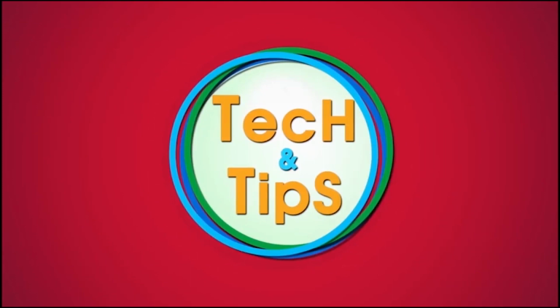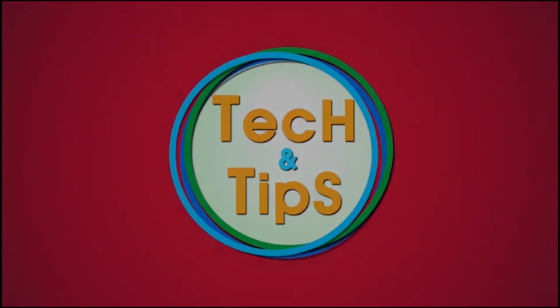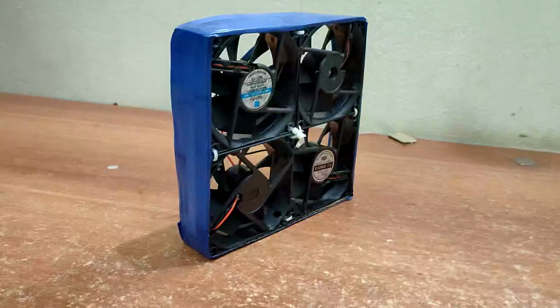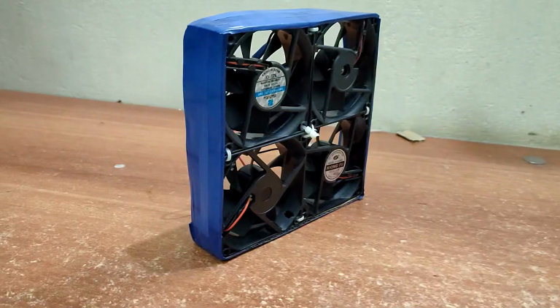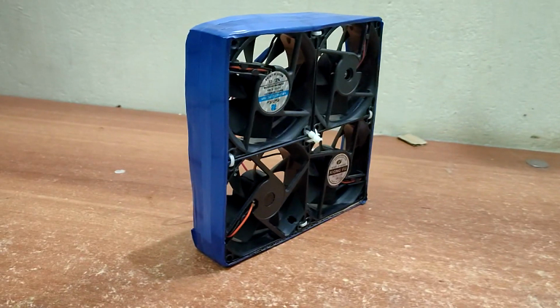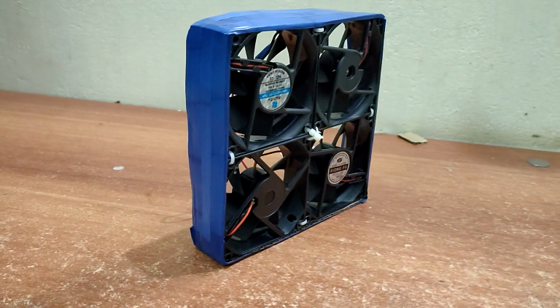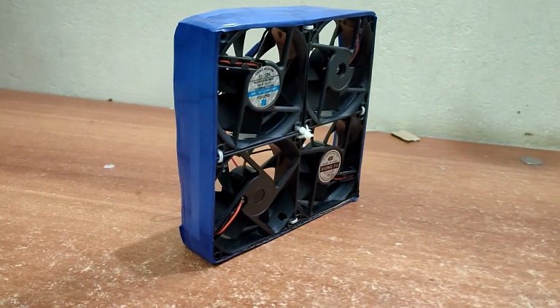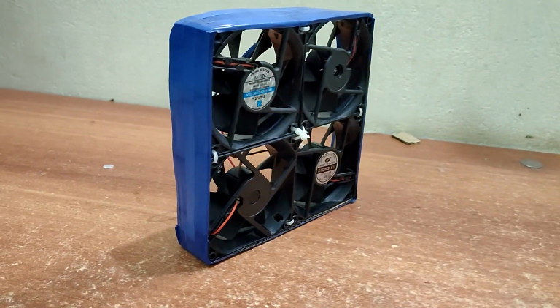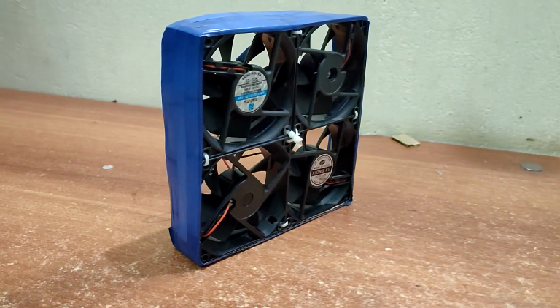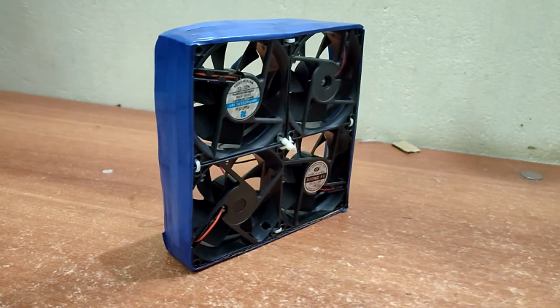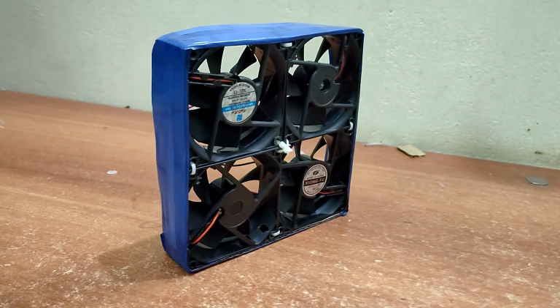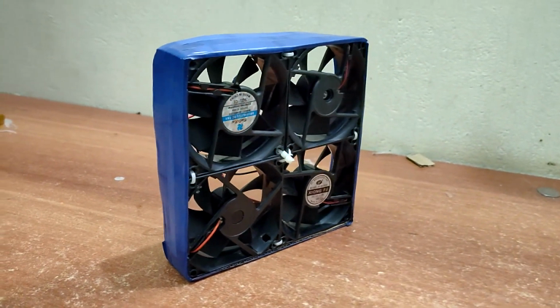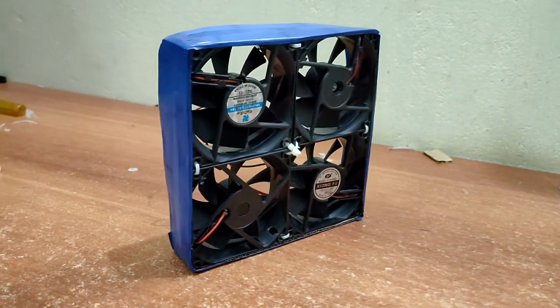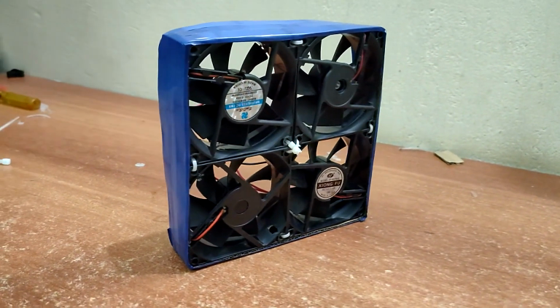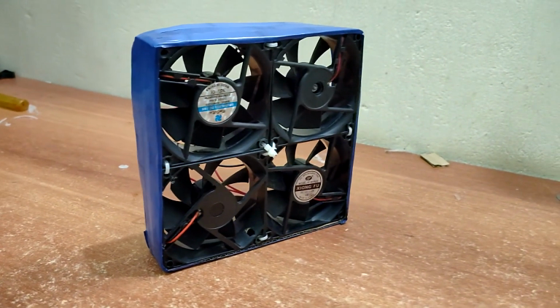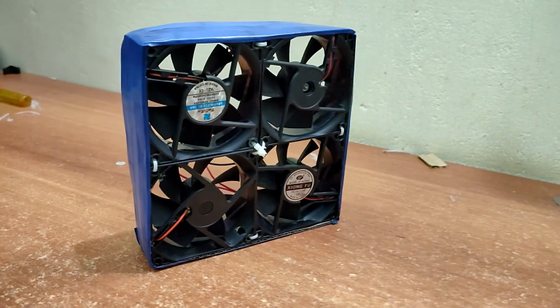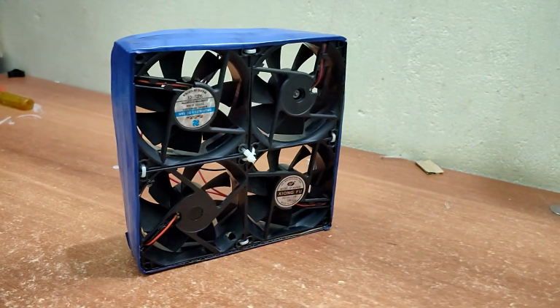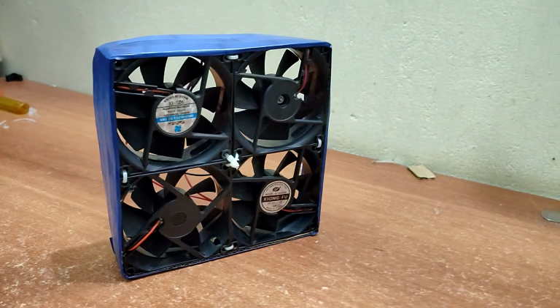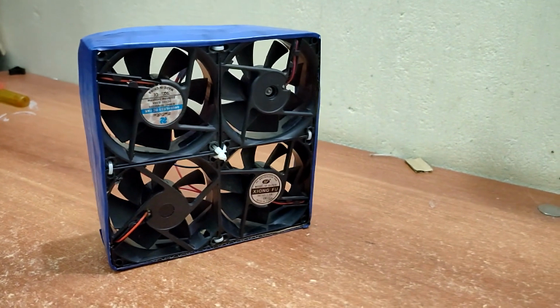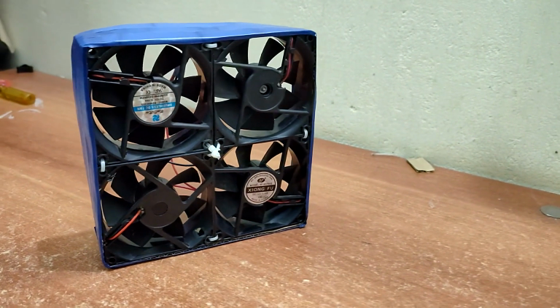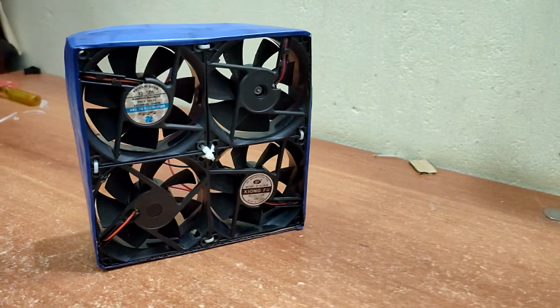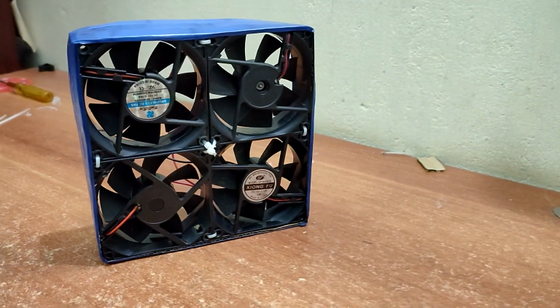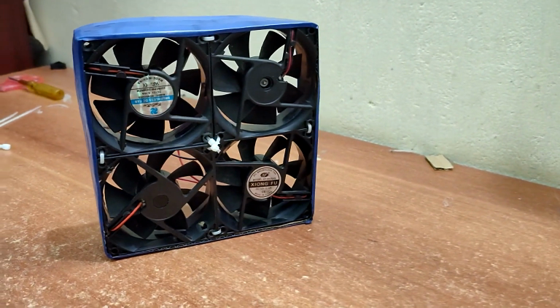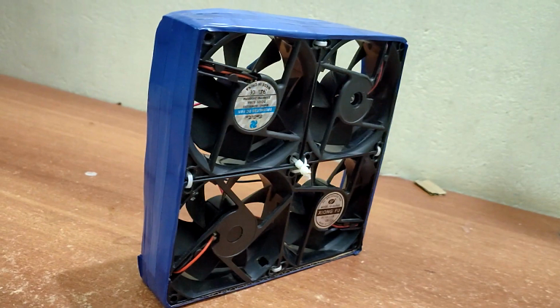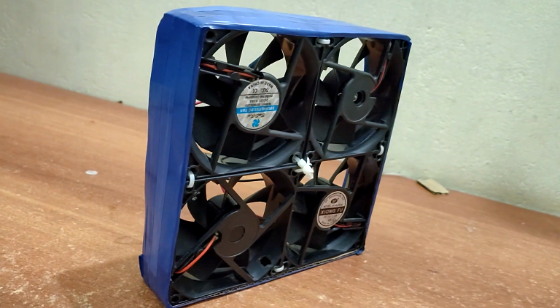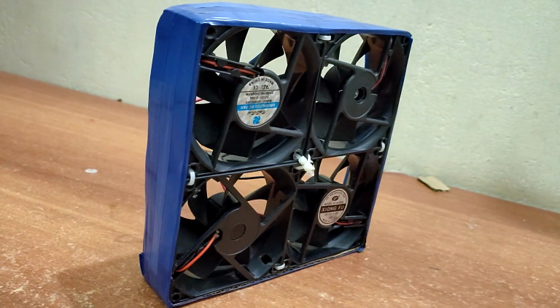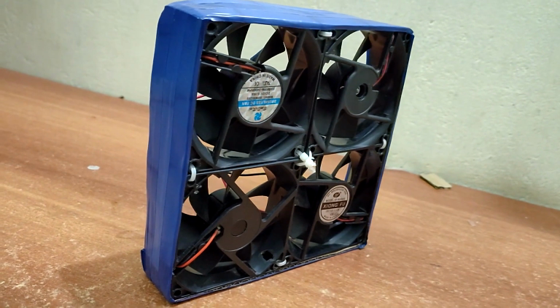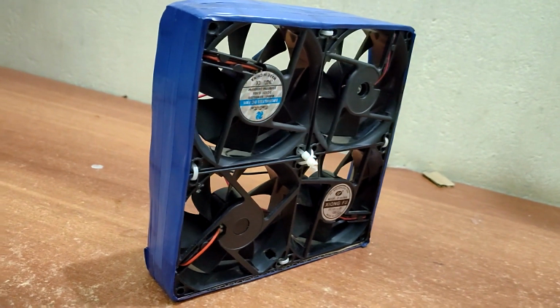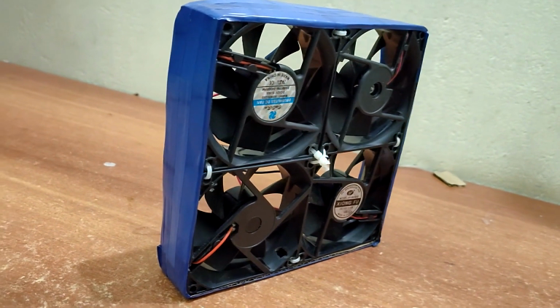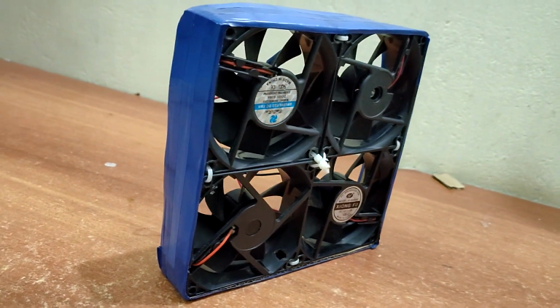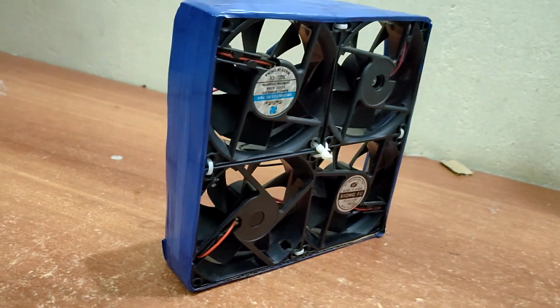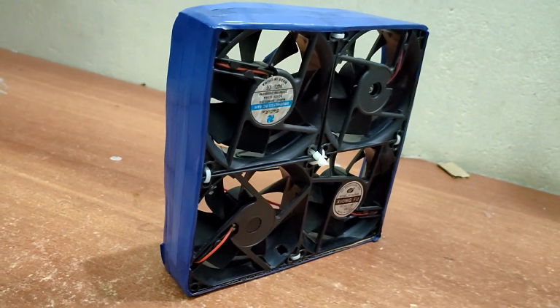Hi friends, welcome to TechKanTips. We have an exhaust fan here and a small SMB fan here.